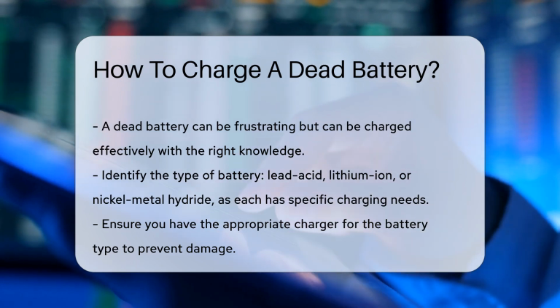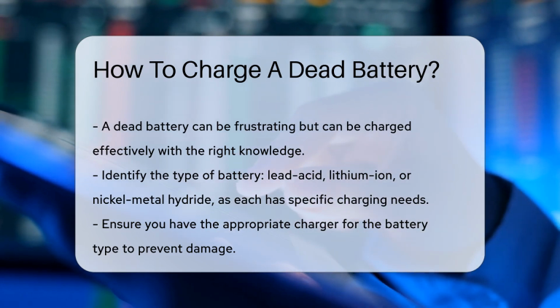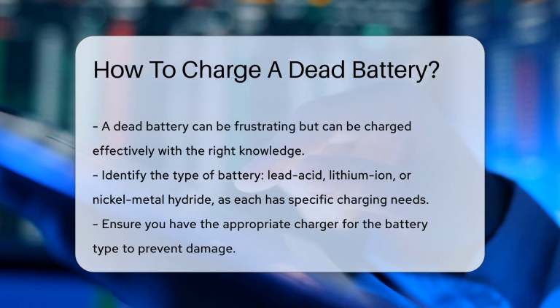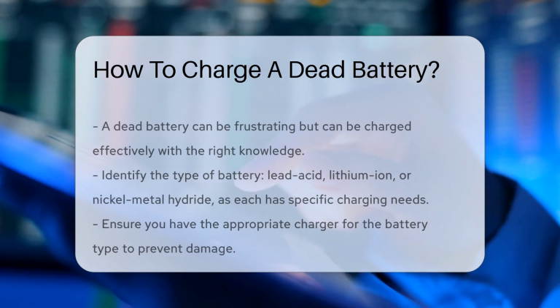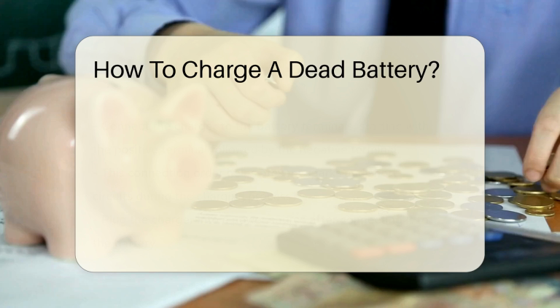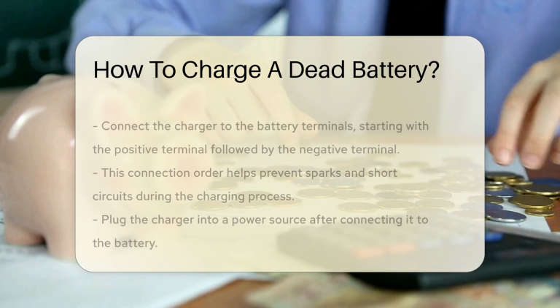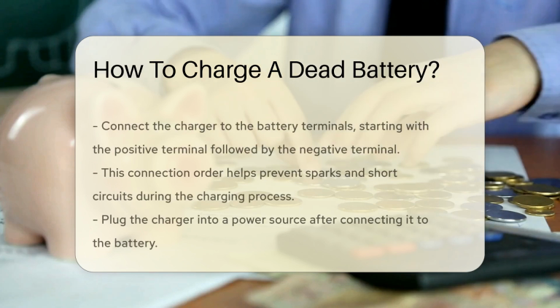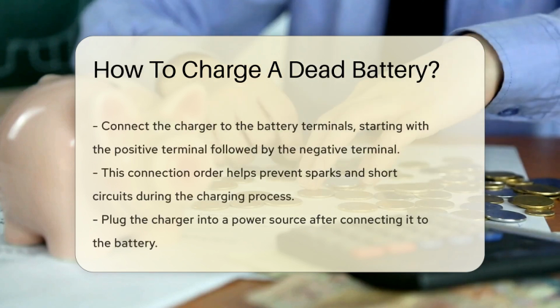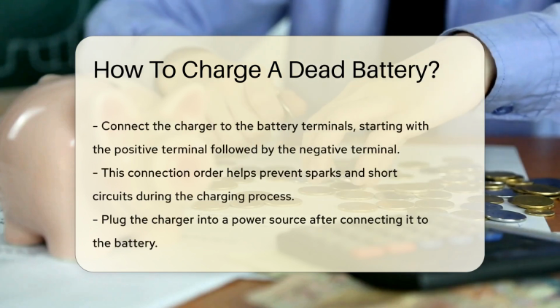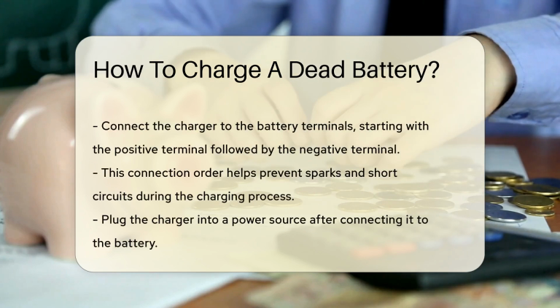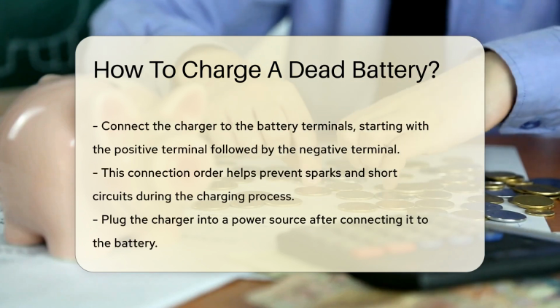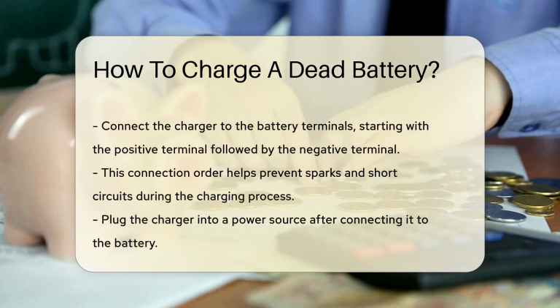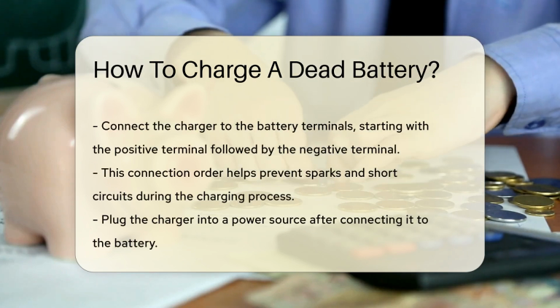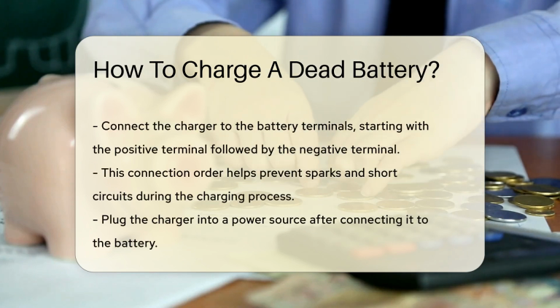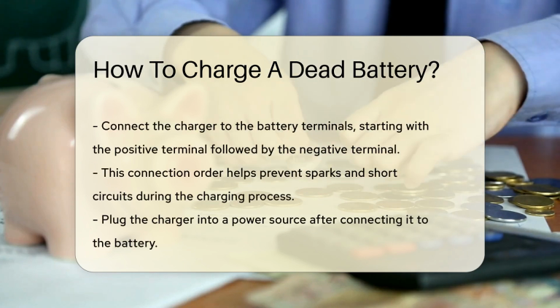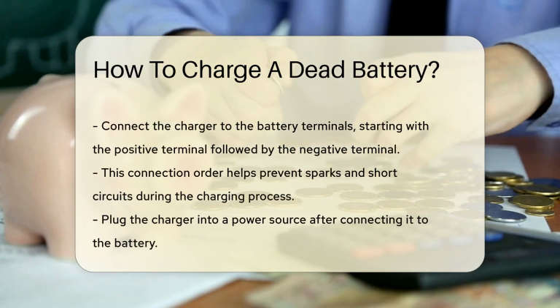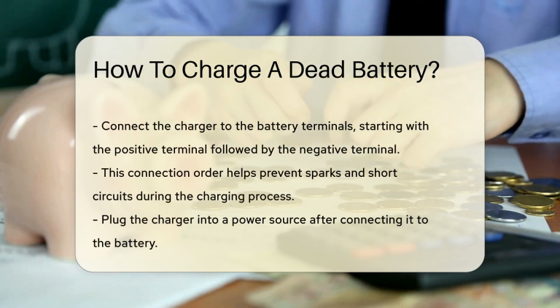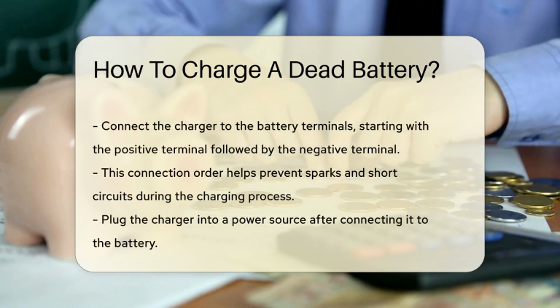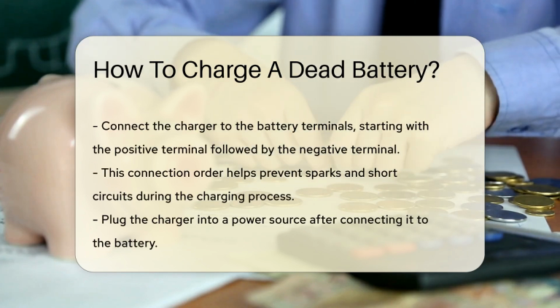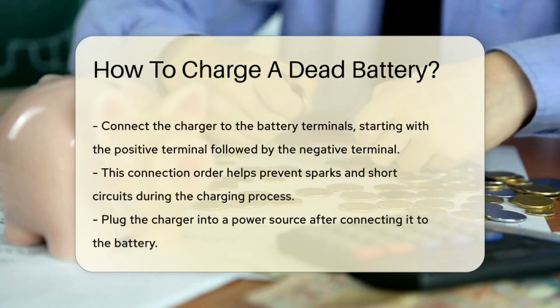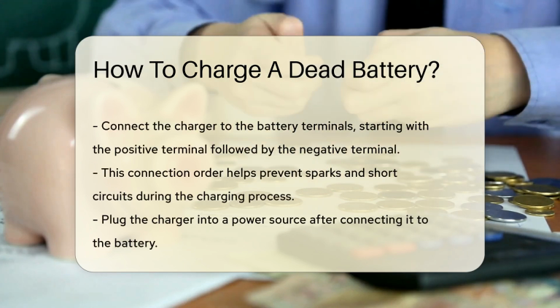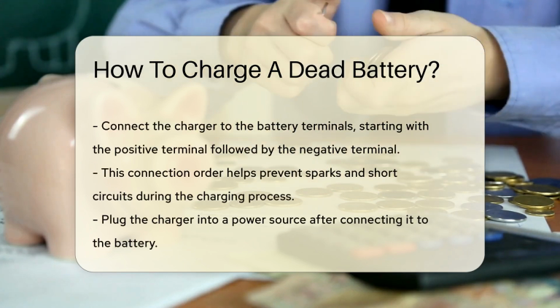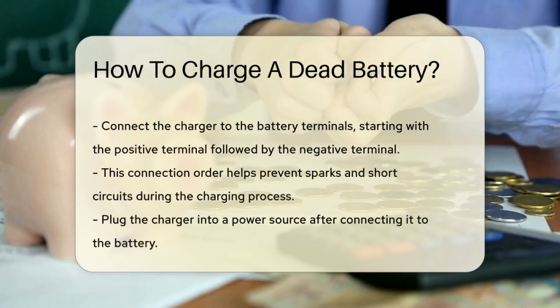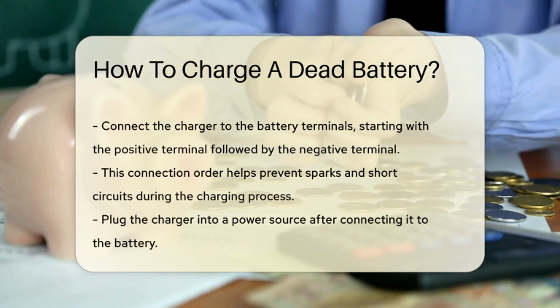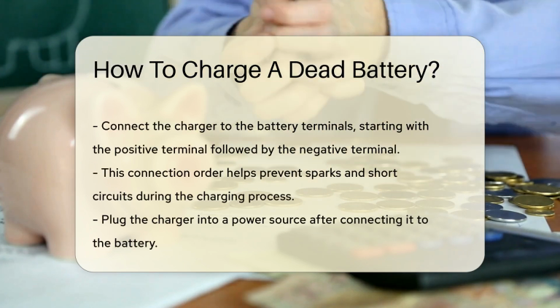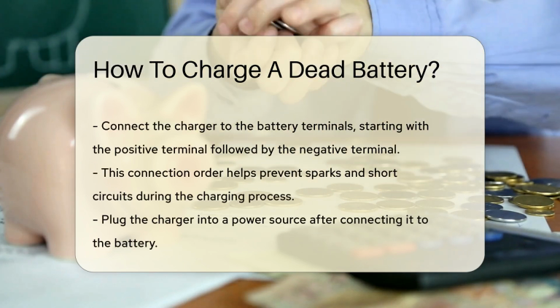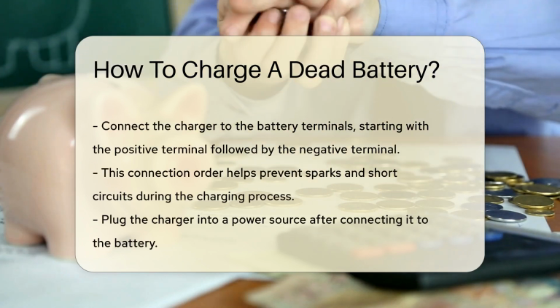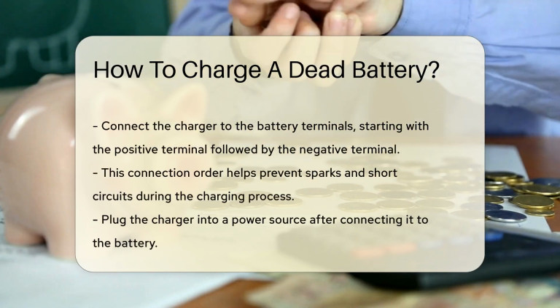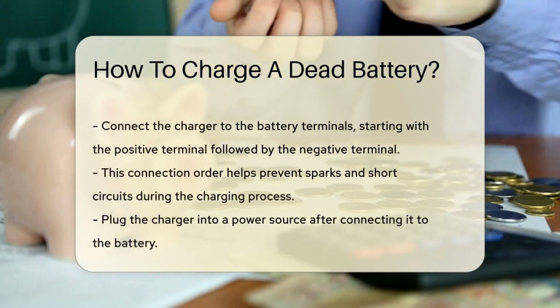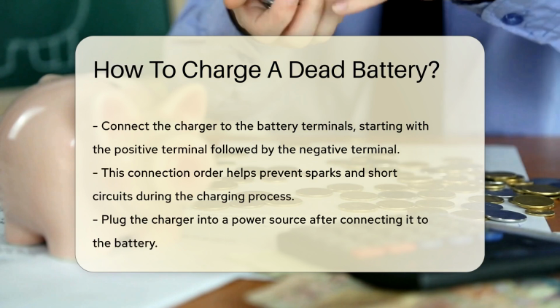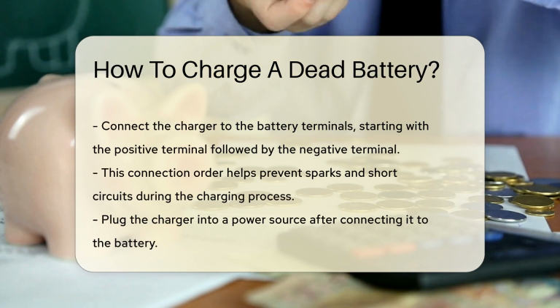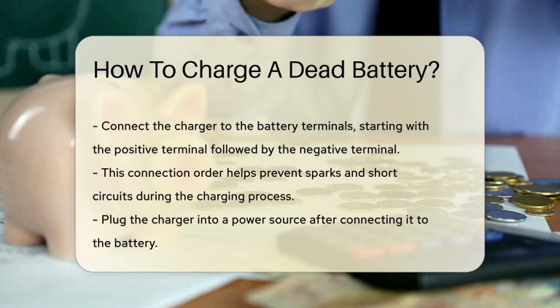Before beginning the charging process, ensure that you have the appropriate charger. Using the wrong charger can lead to damage.